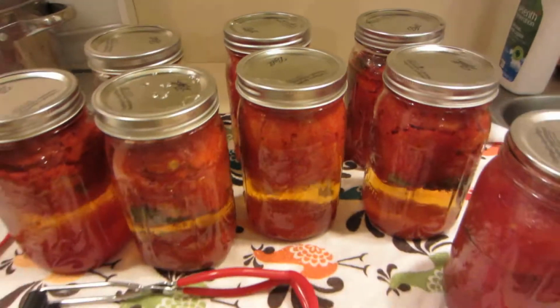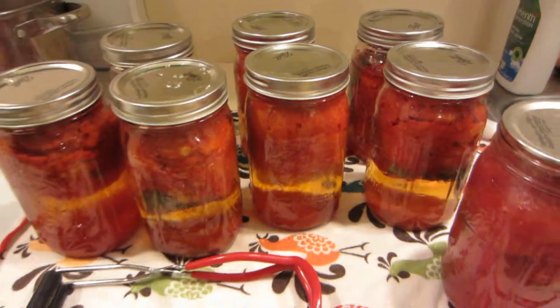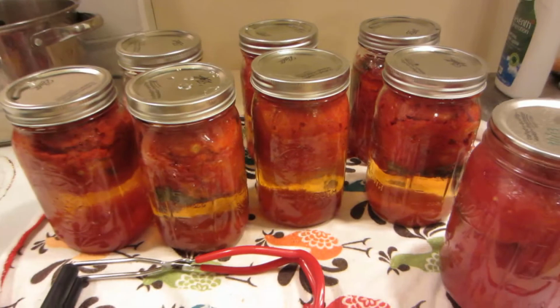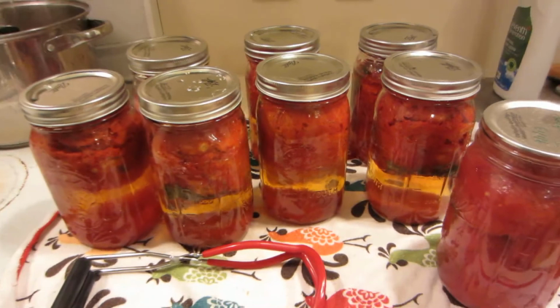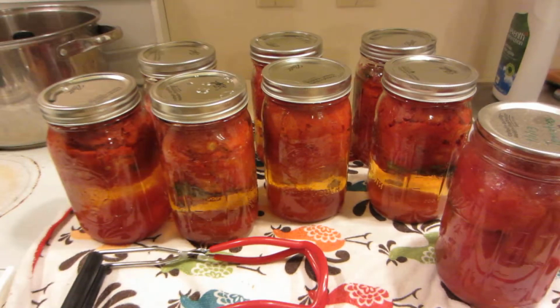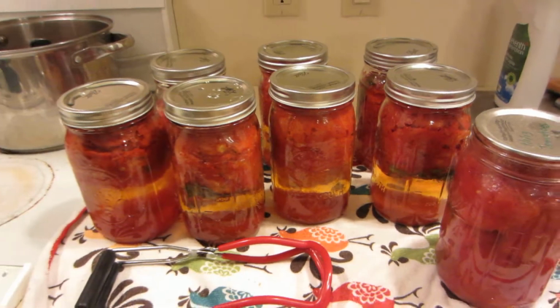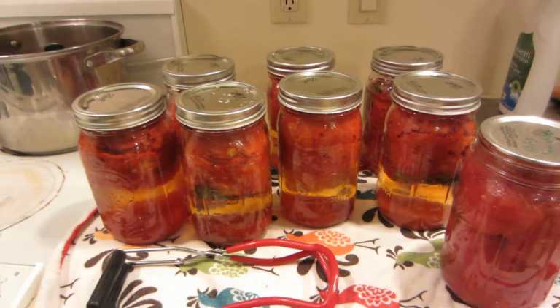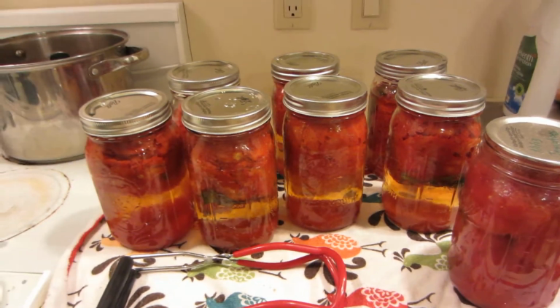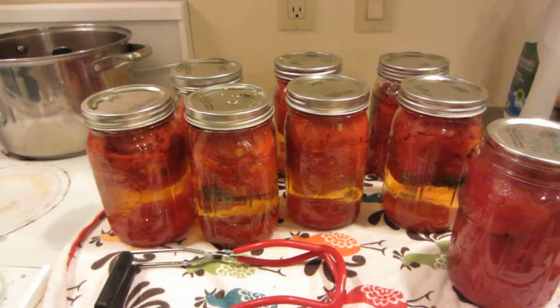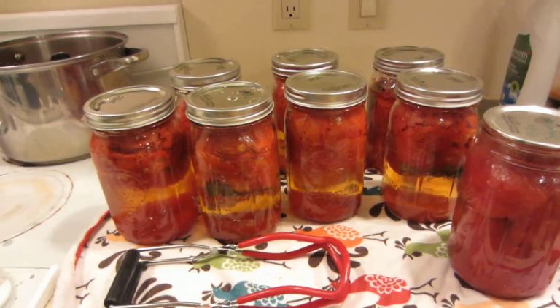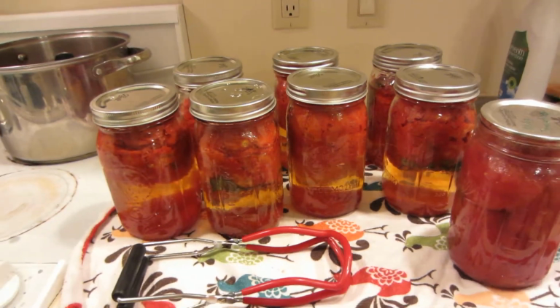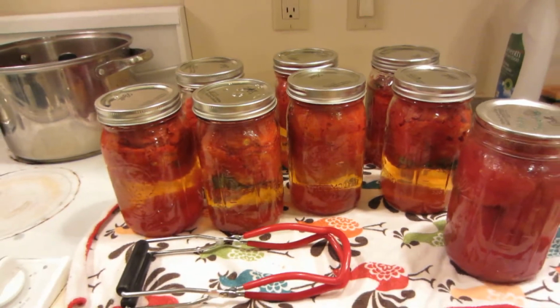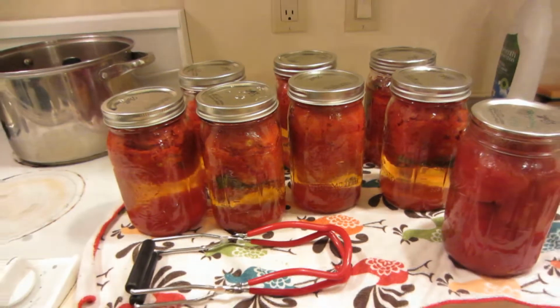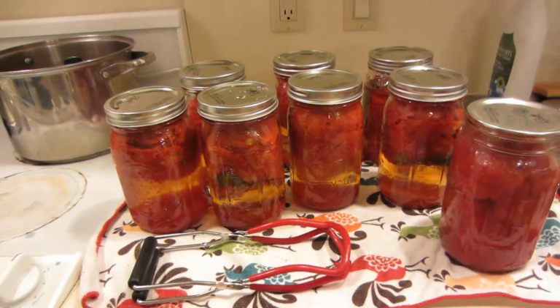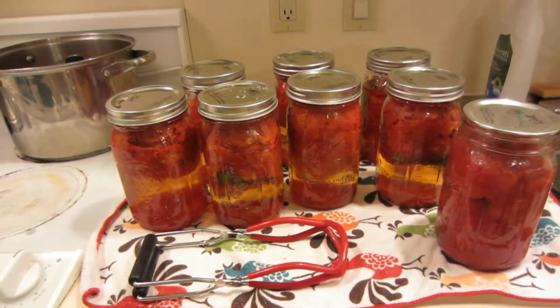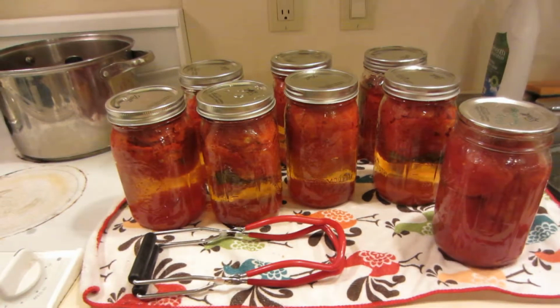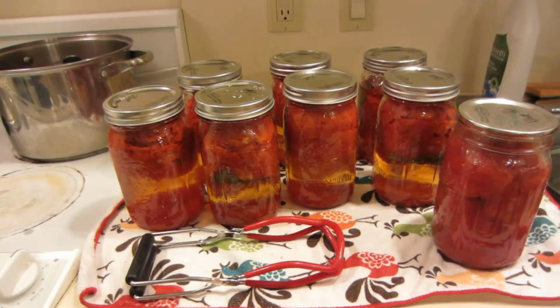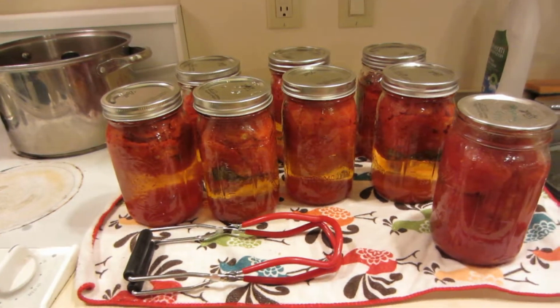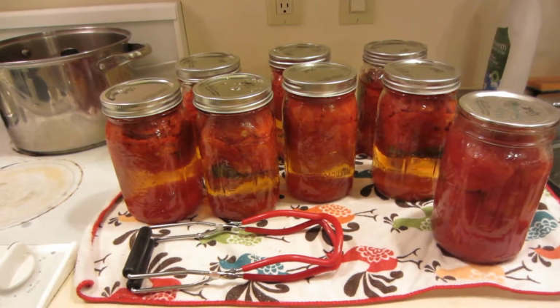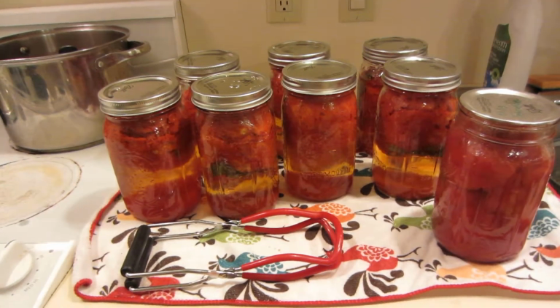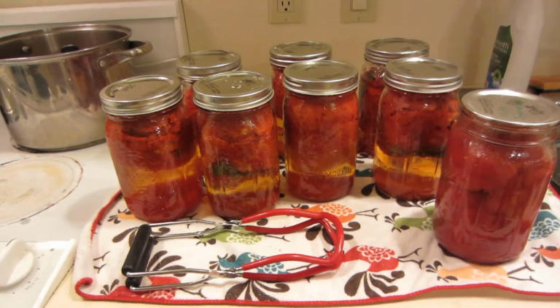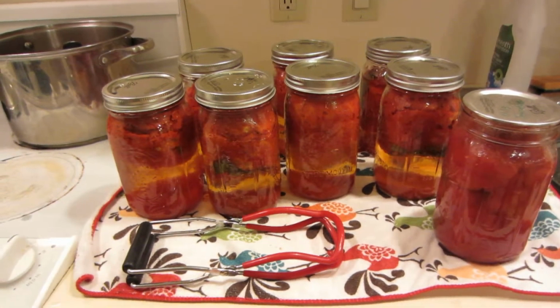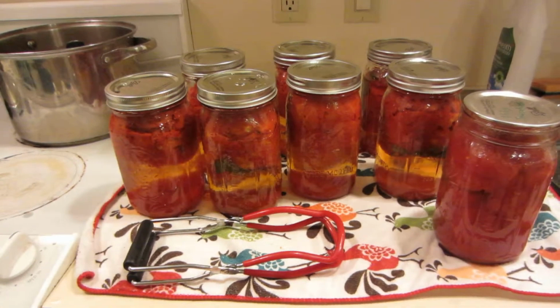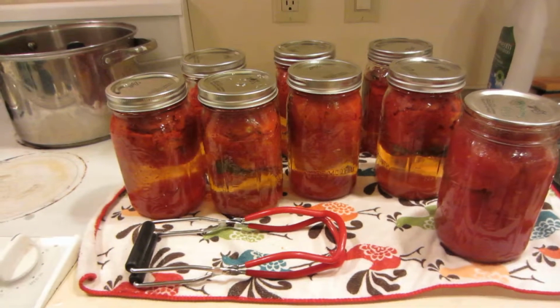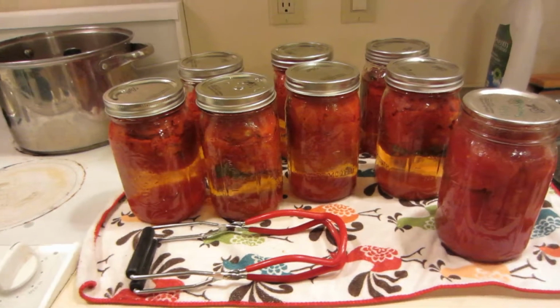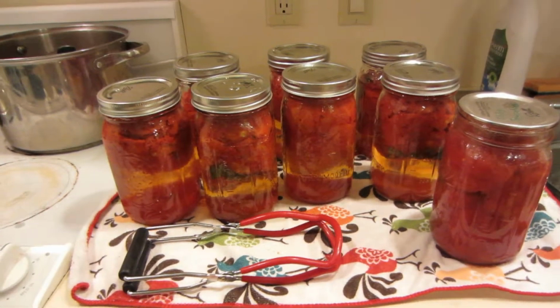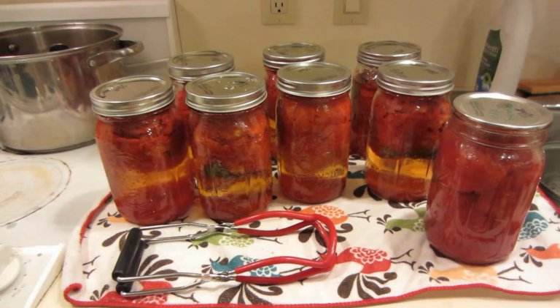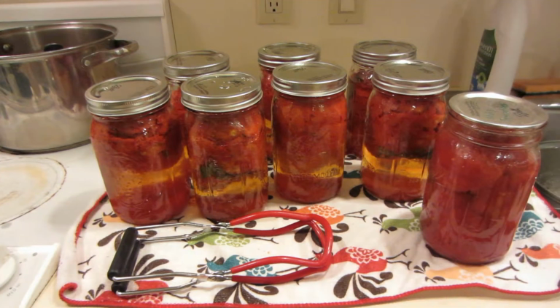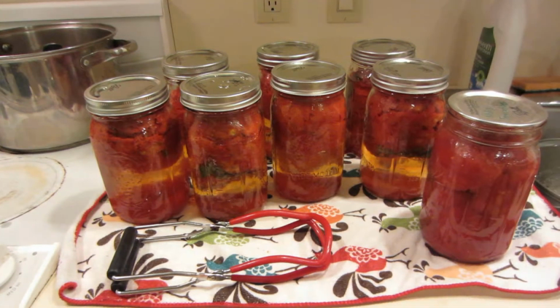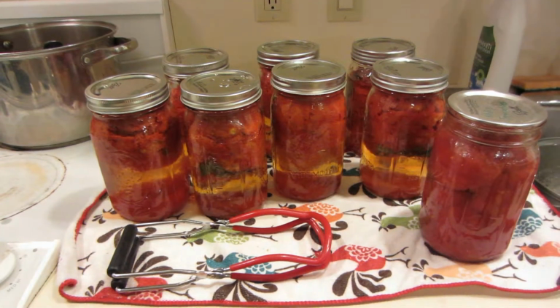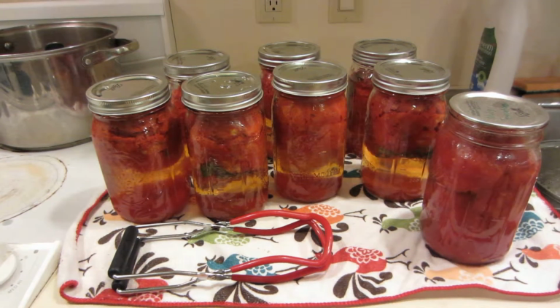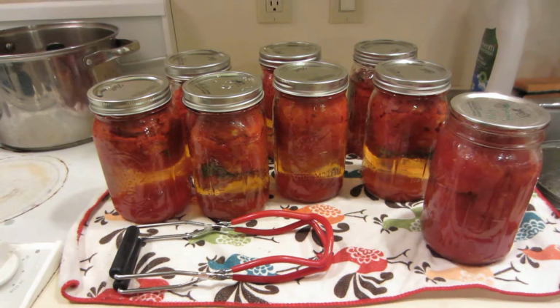So there you have it — pressure canned tomatoes.